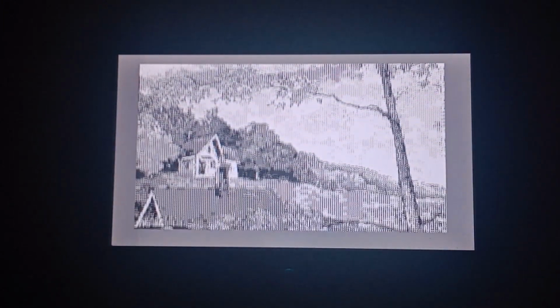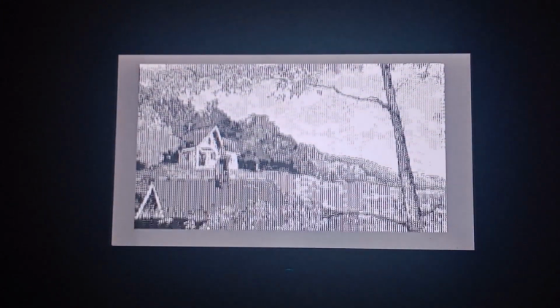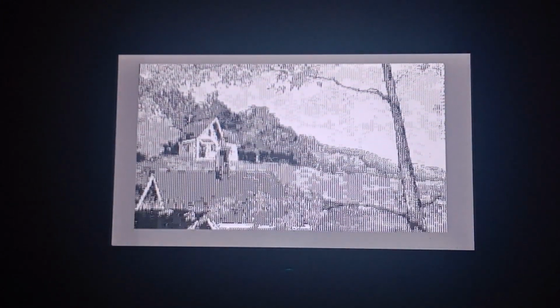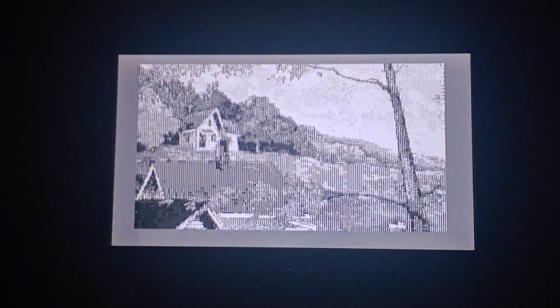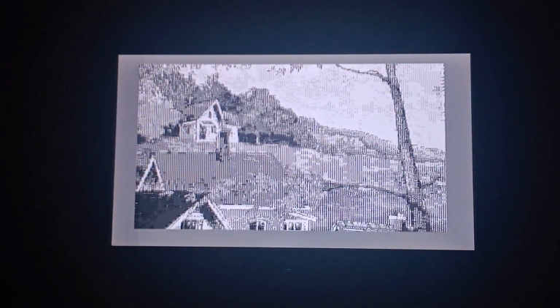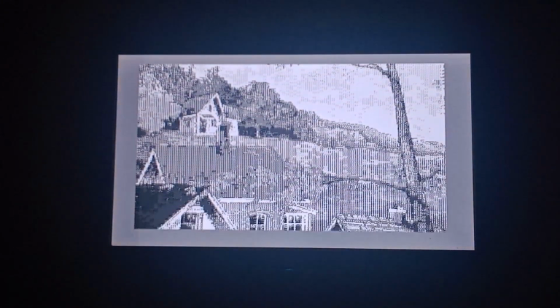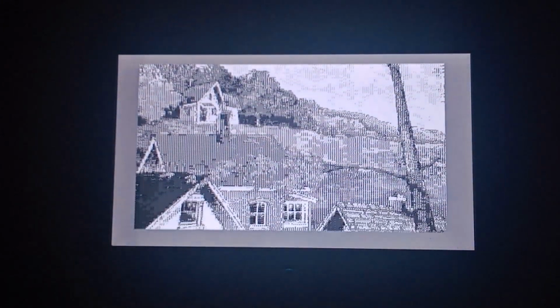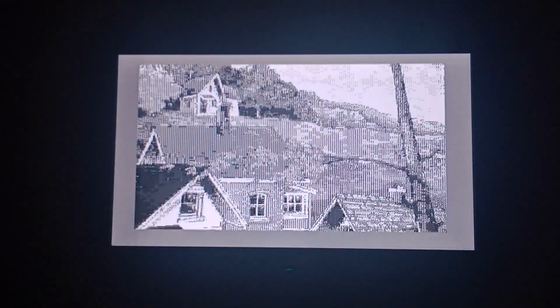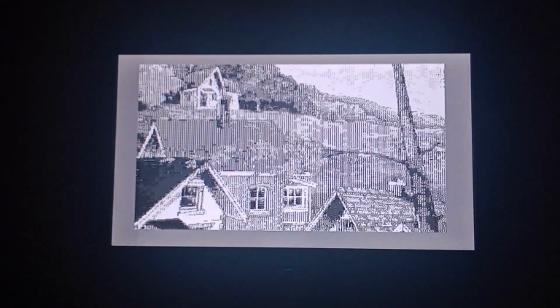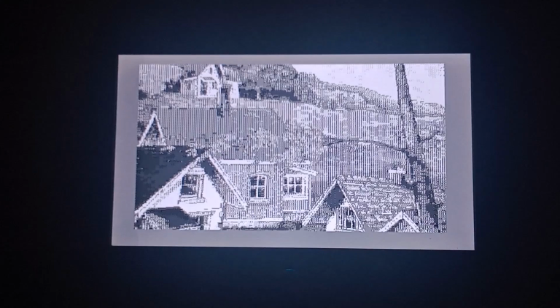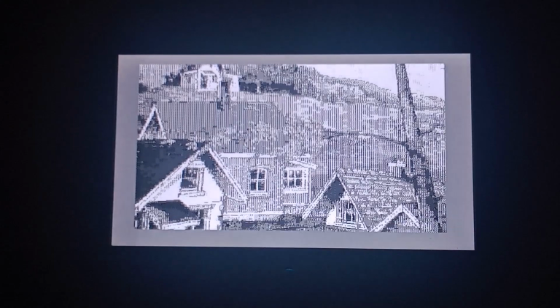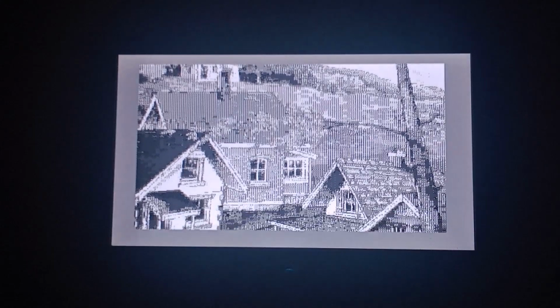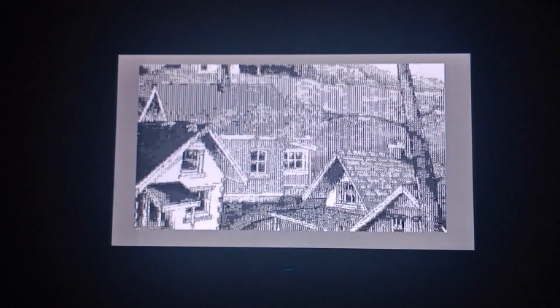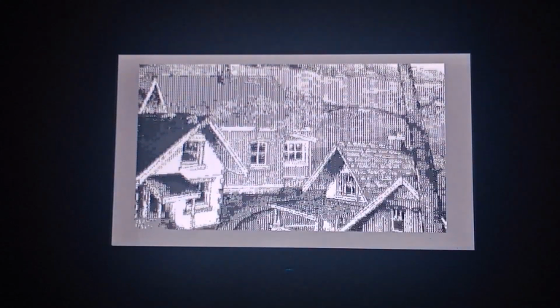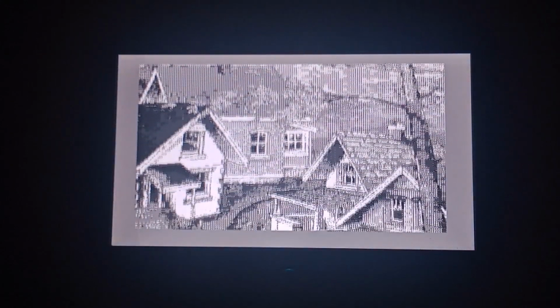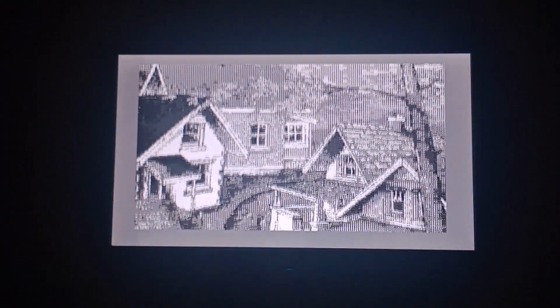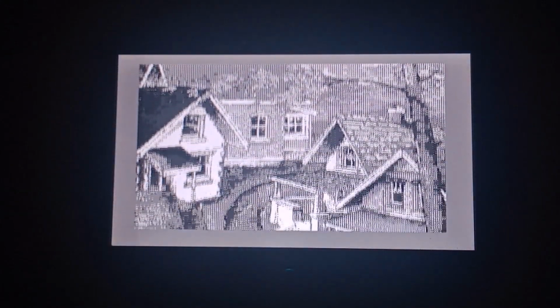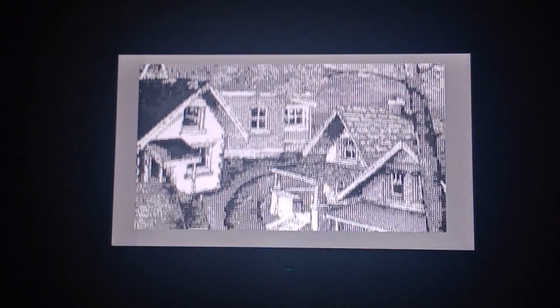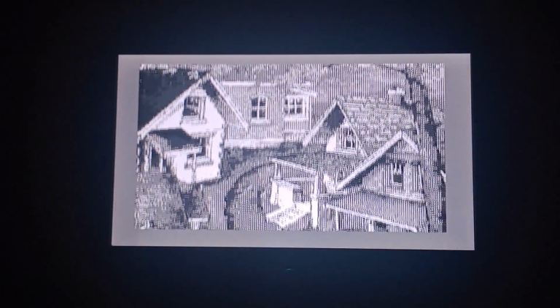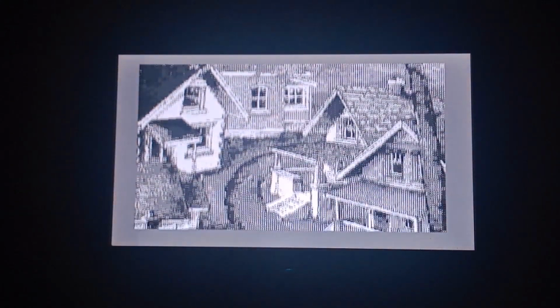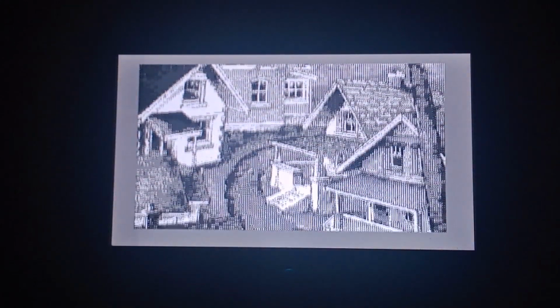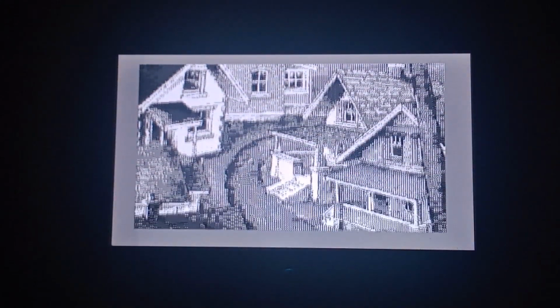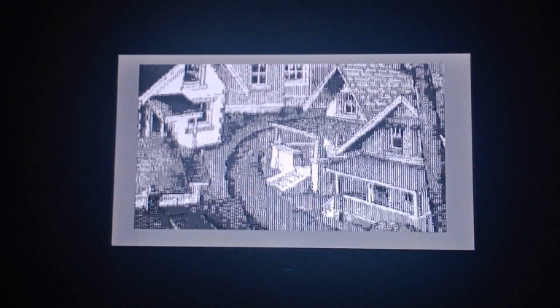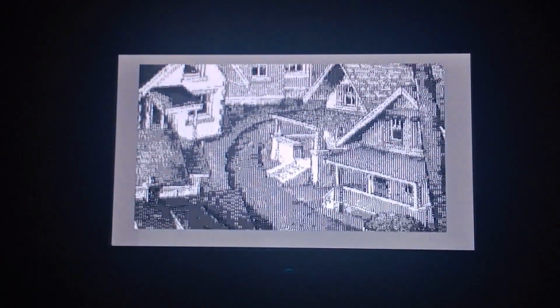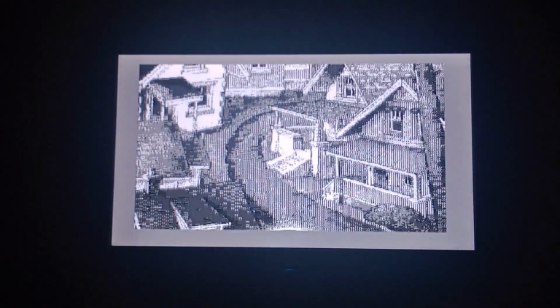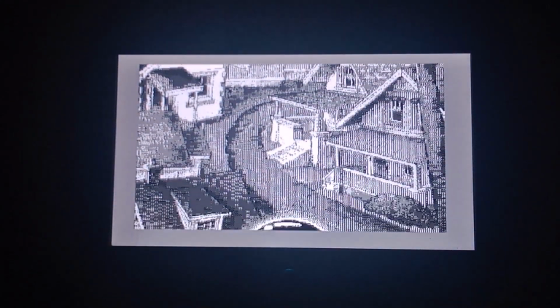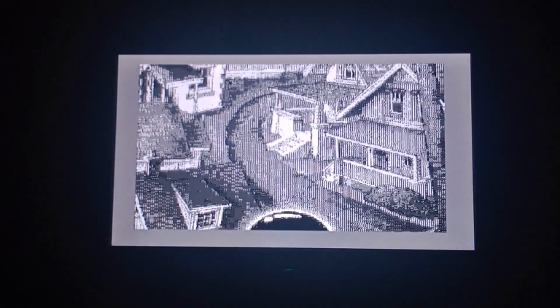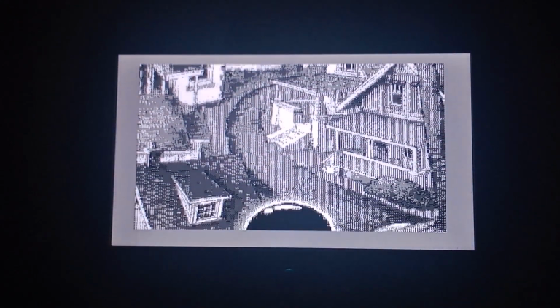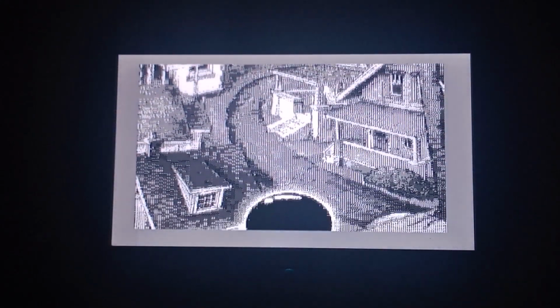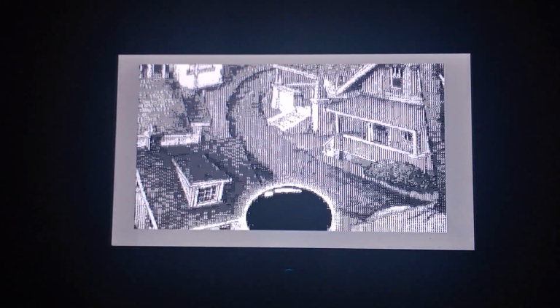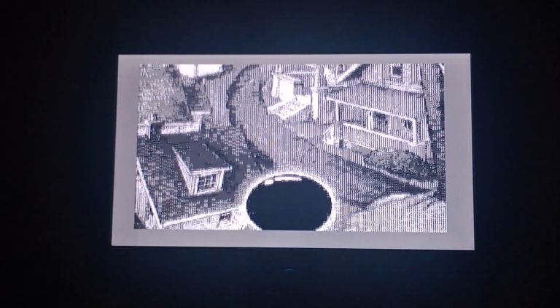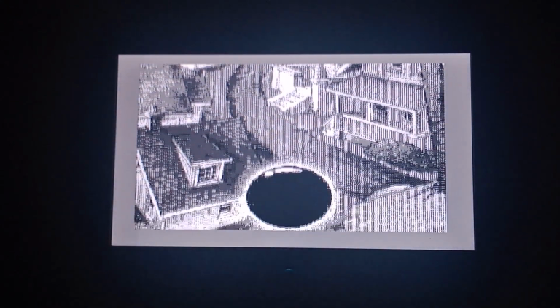I'm kind of thinking that should be a much better picture quality, maybe even in color.